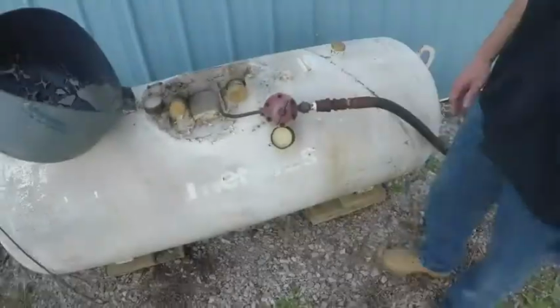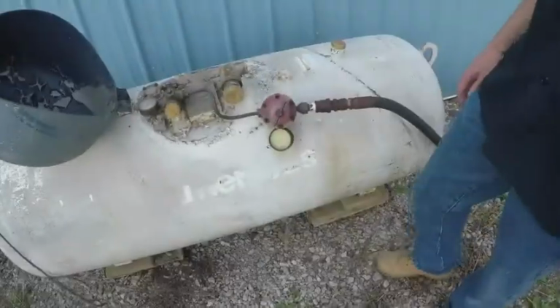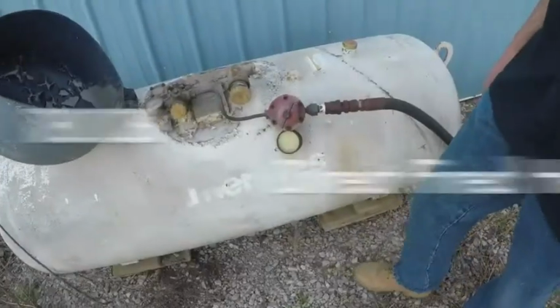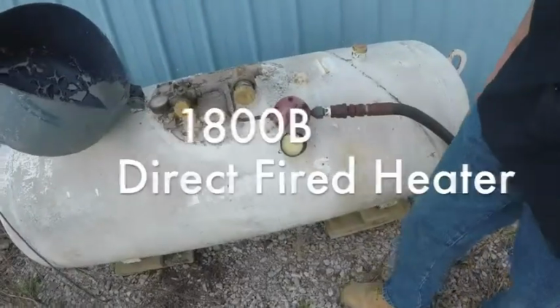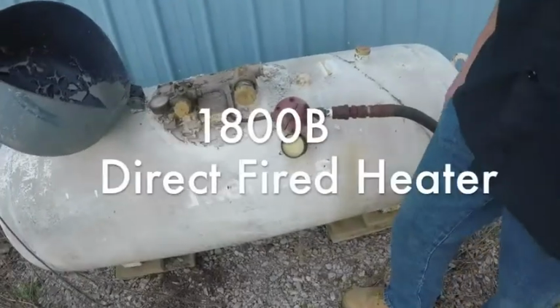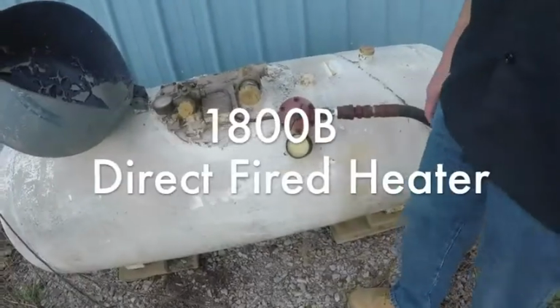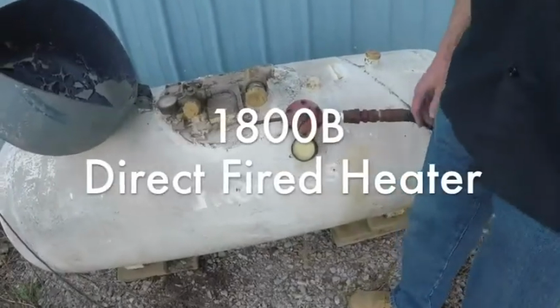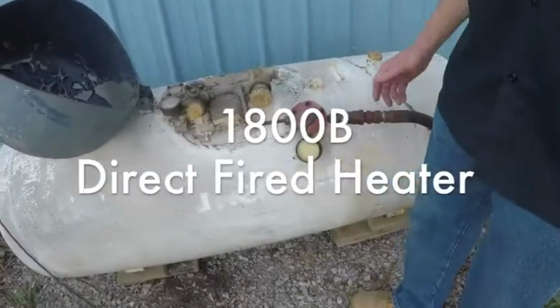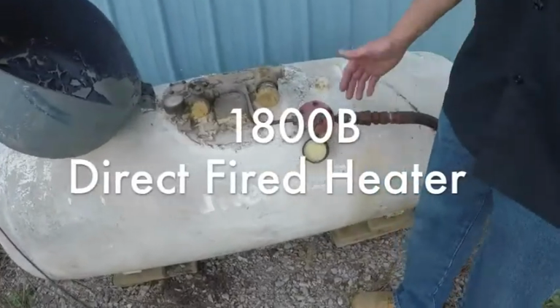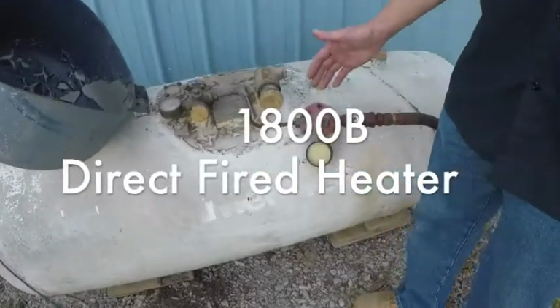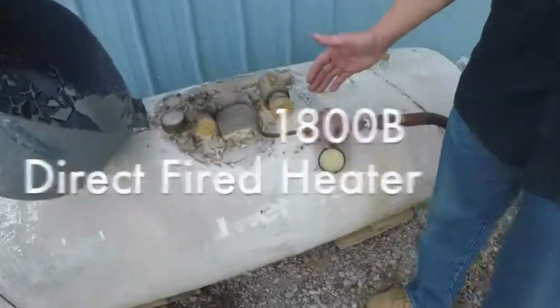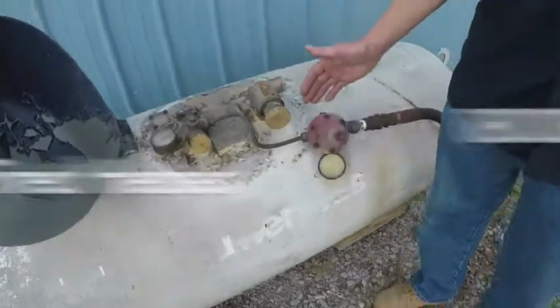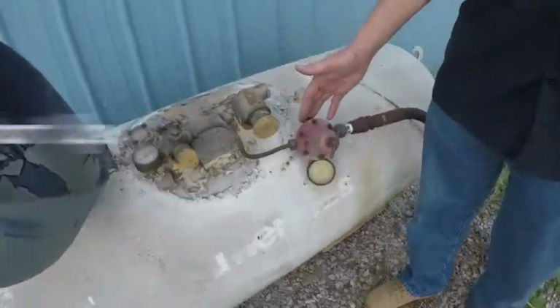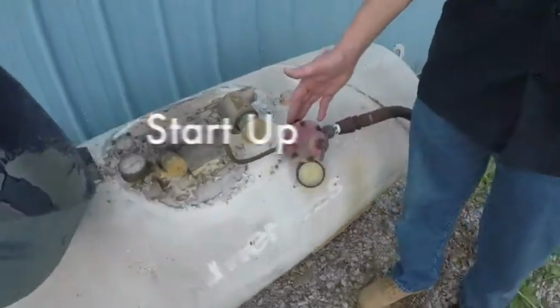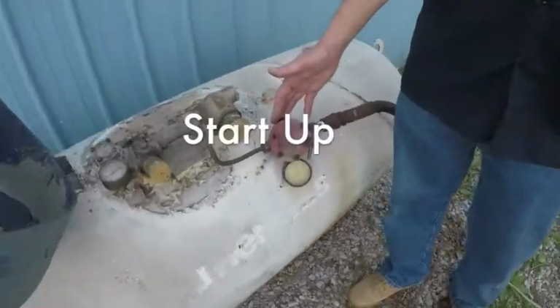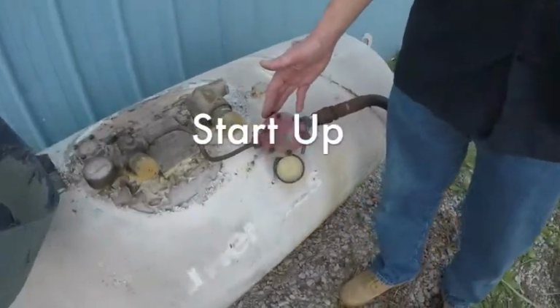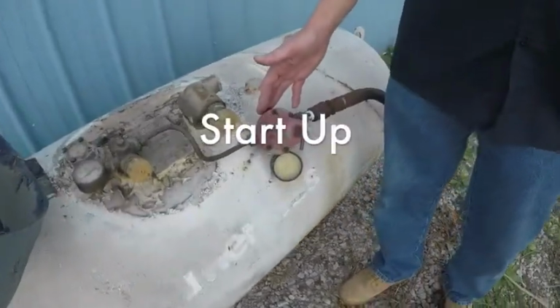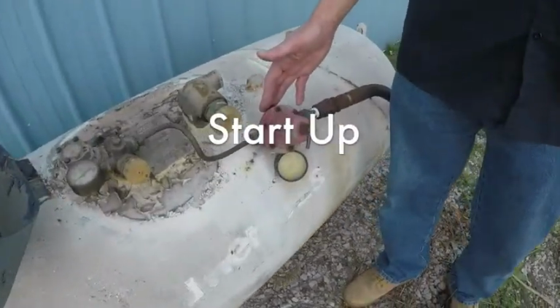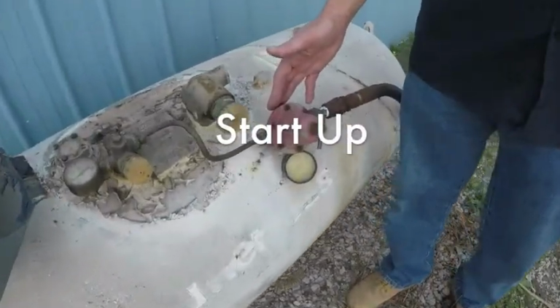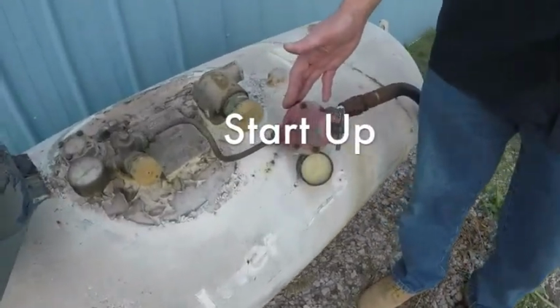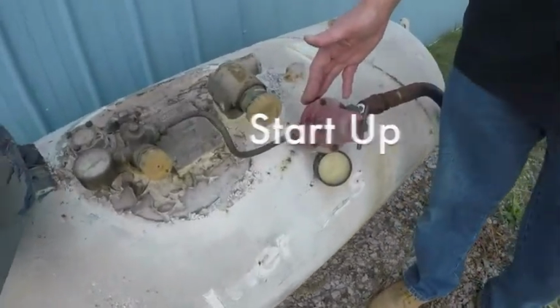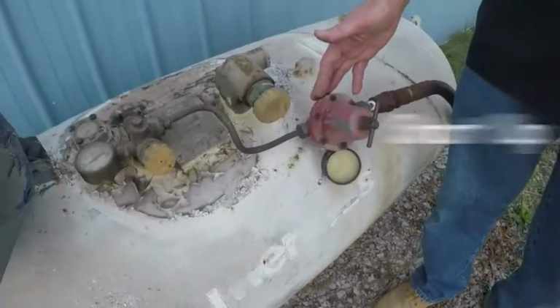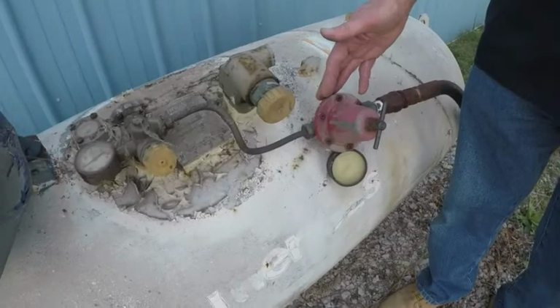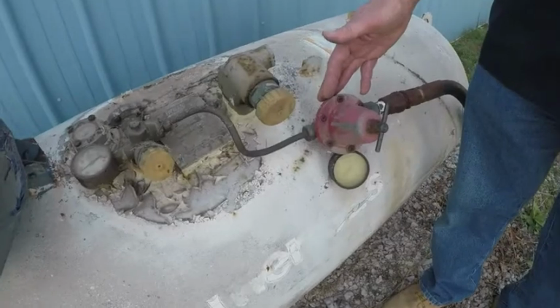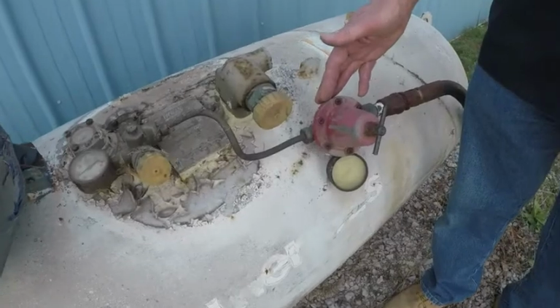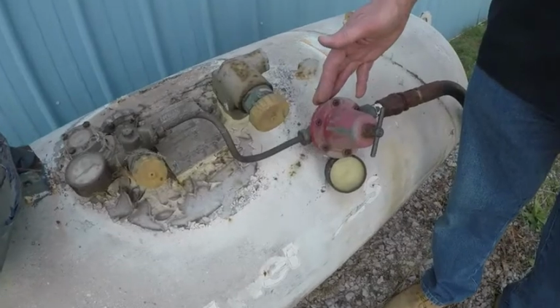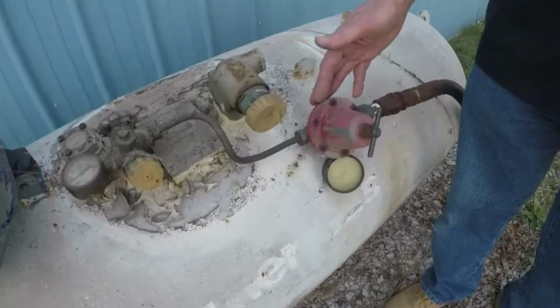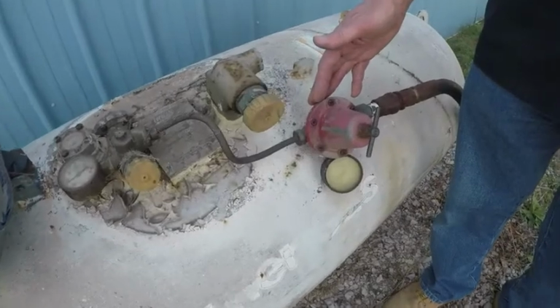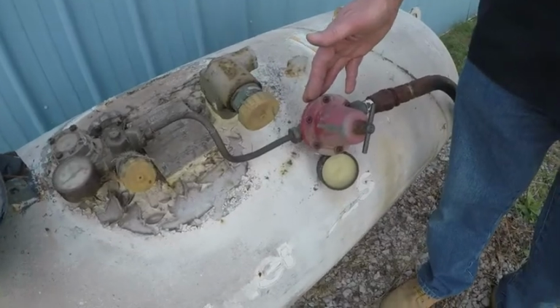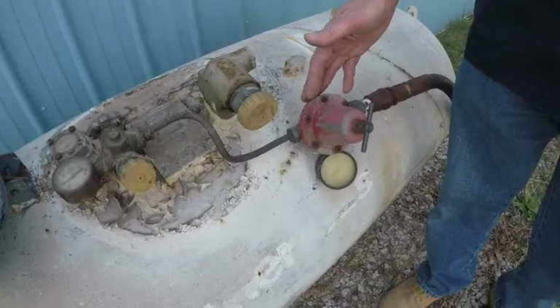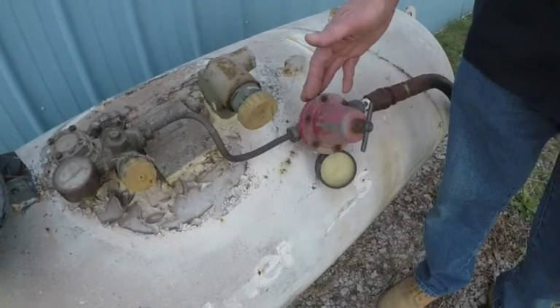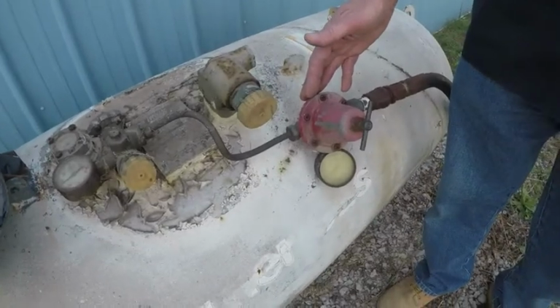That's your supply tank. You need to make sure you have a first stage regulator to cut your pressure down between 5 and 30 psi.